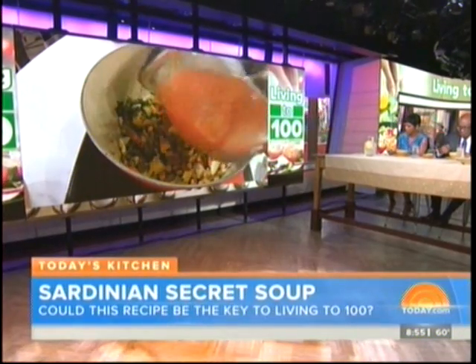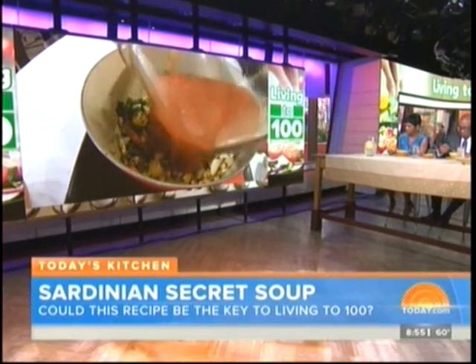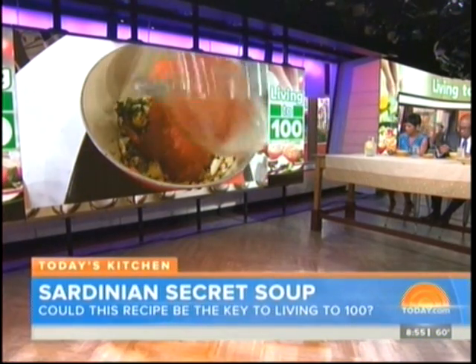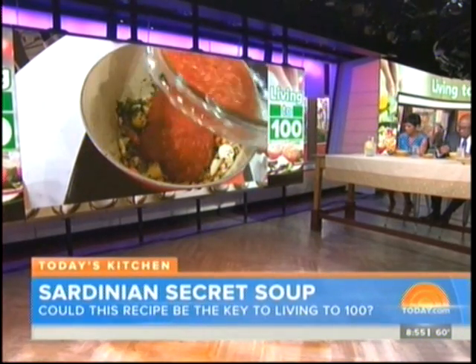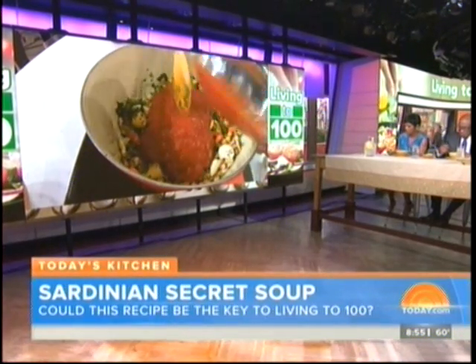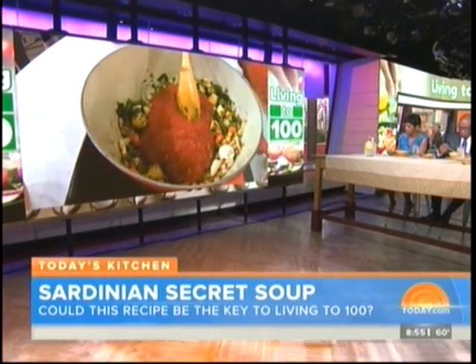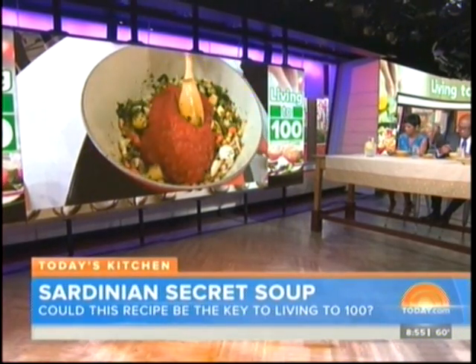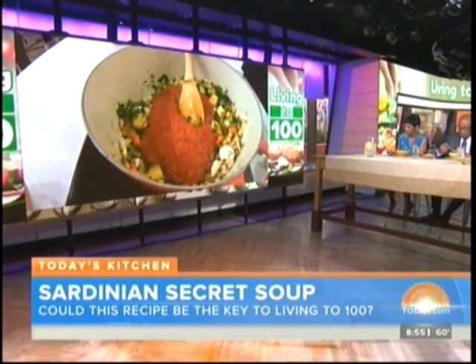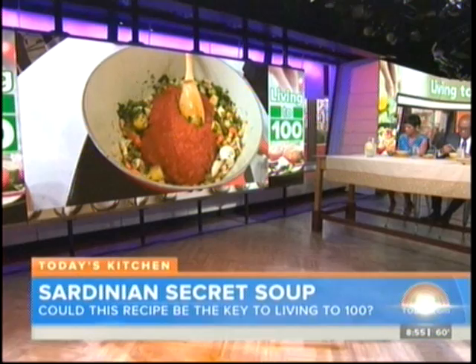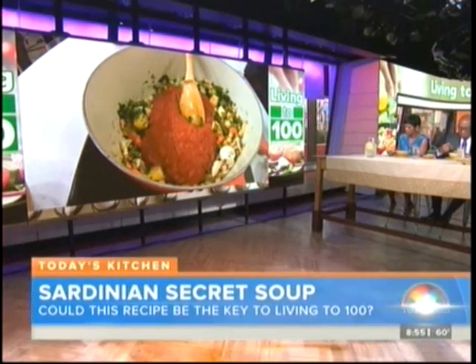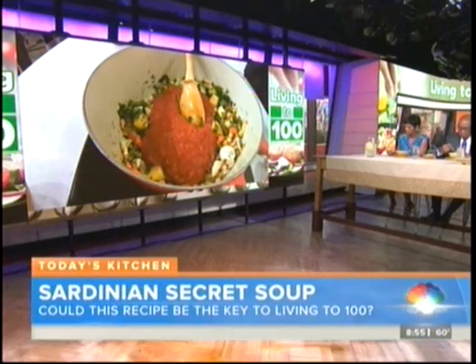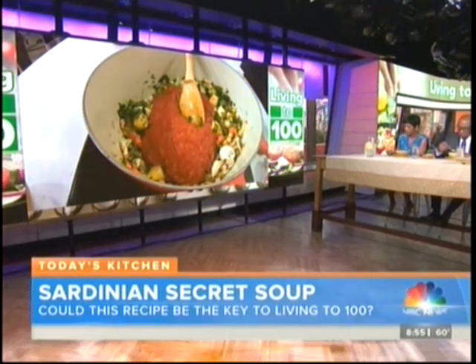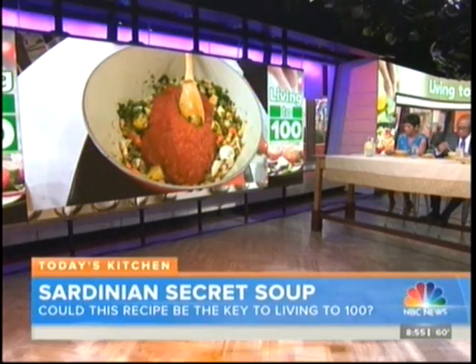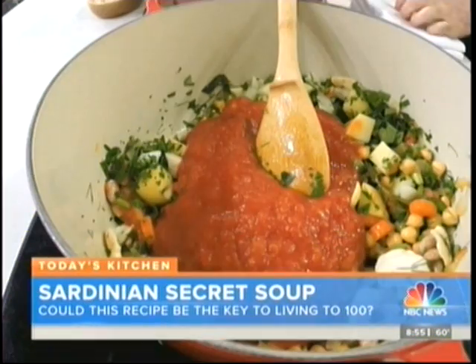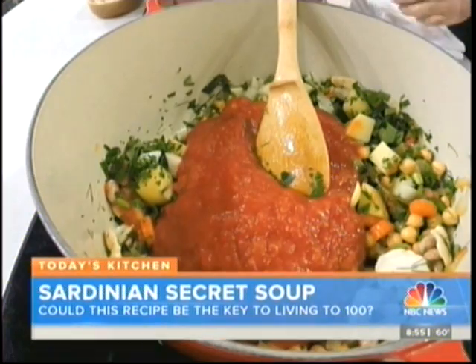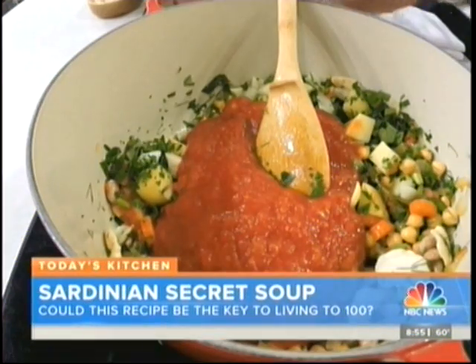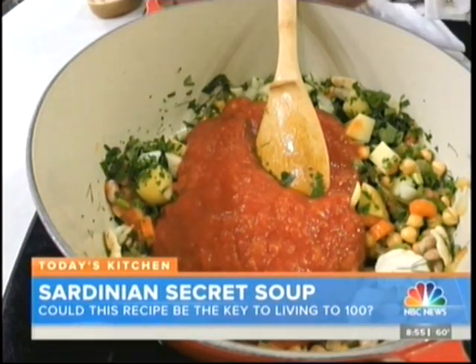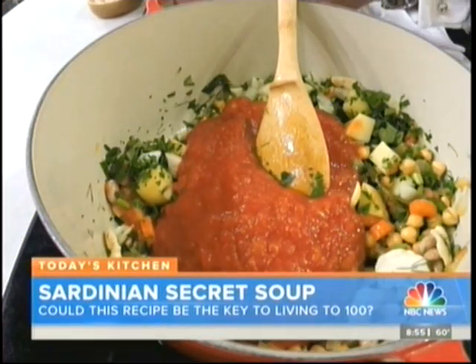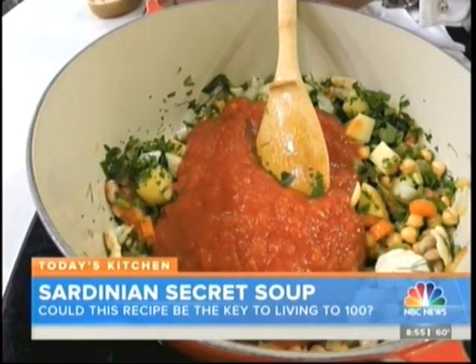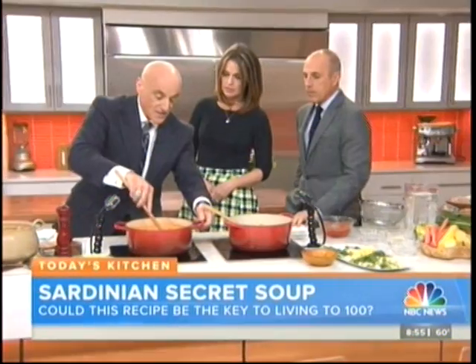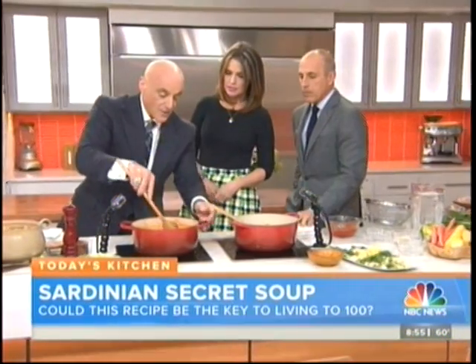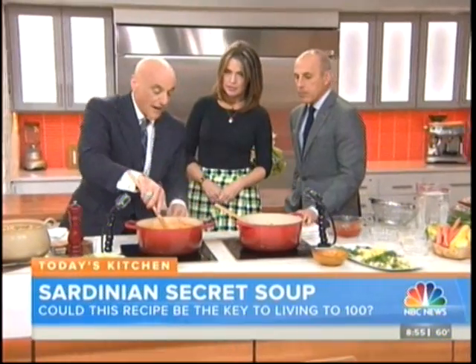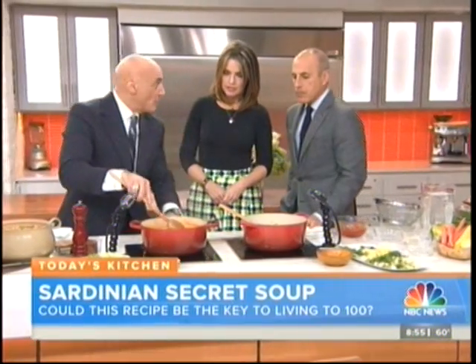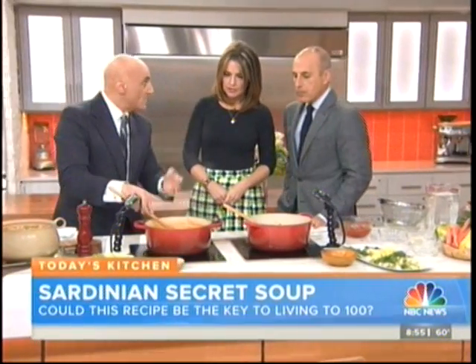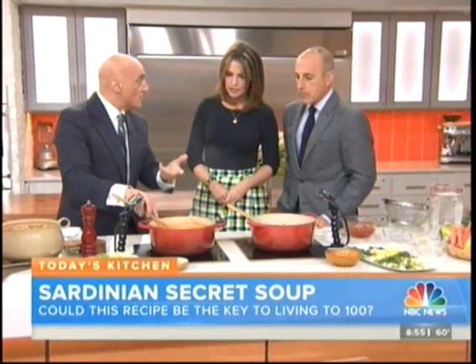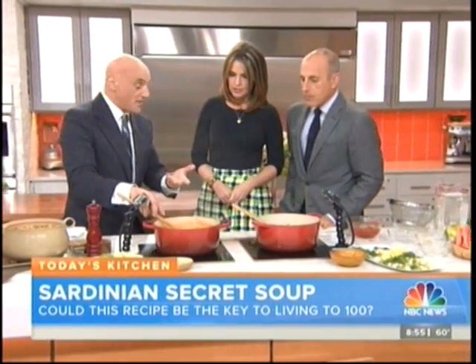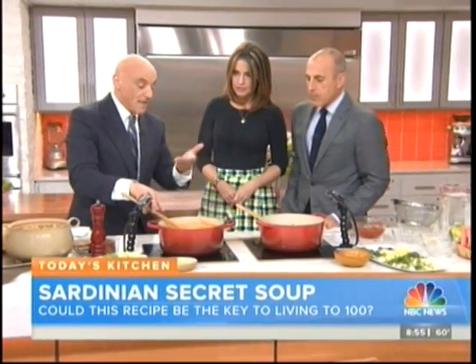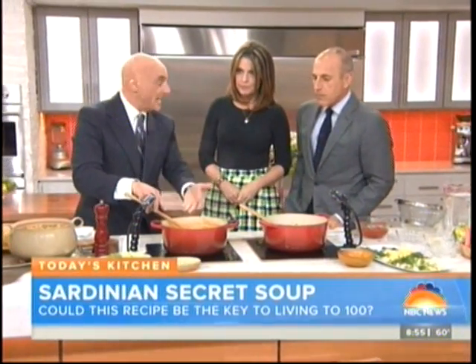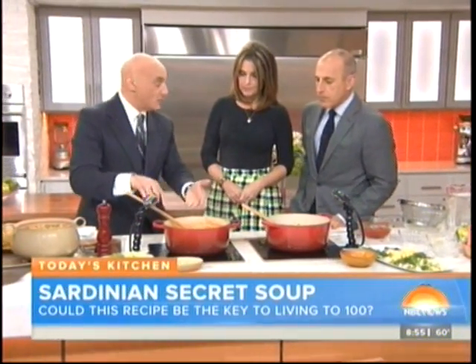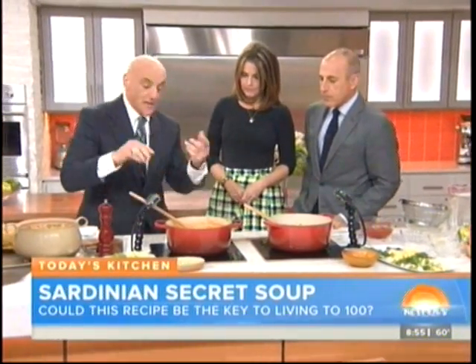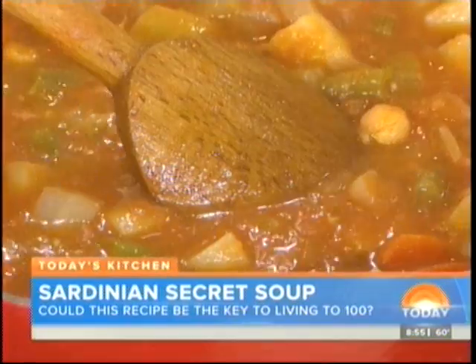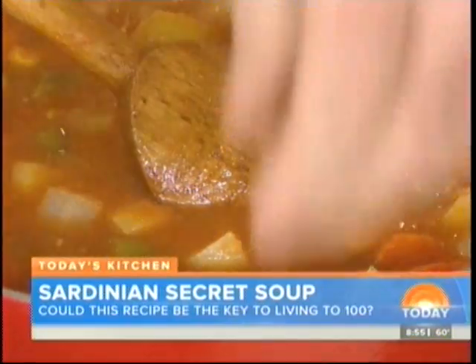We're going to add tomato and let this simmer for about an hour and a half. After about an hour and a half, this is the stage we're at — it's going to start to thicken. Potatoes are in there, everything is there.